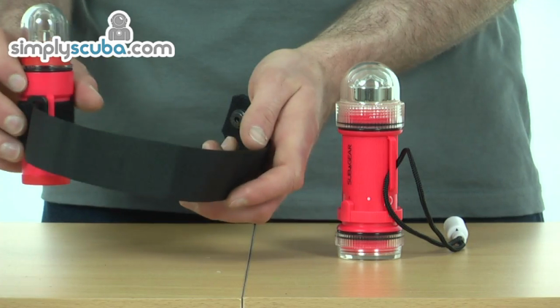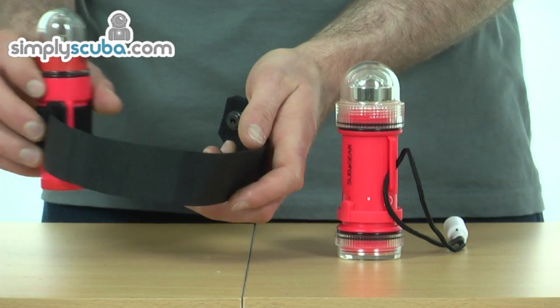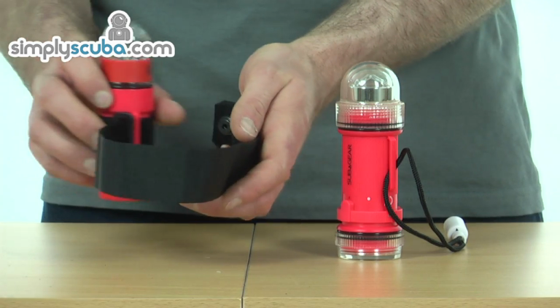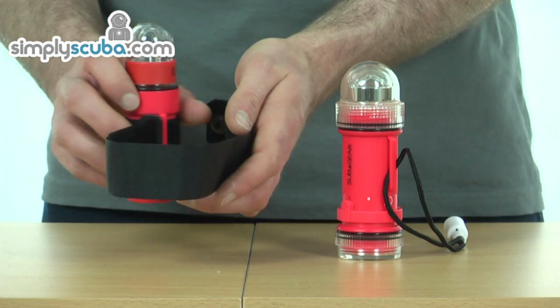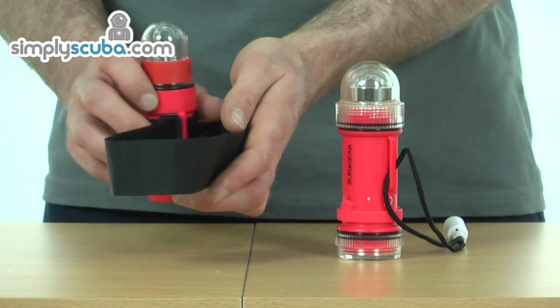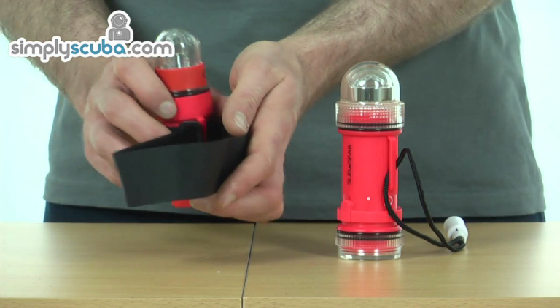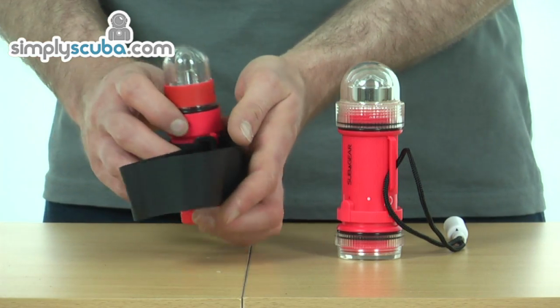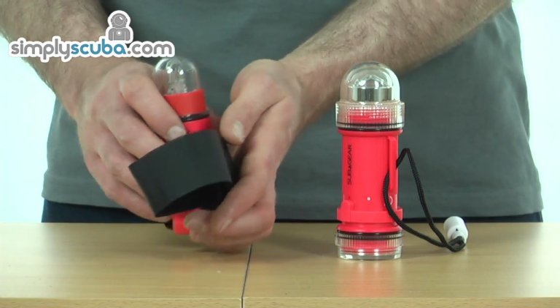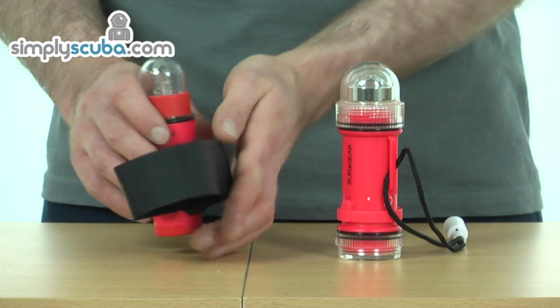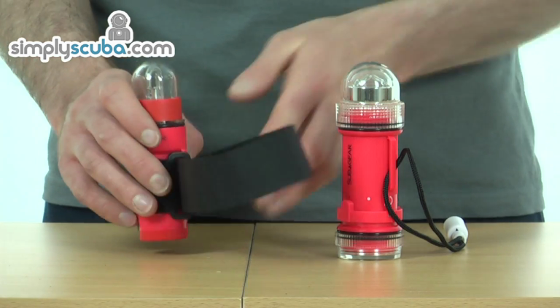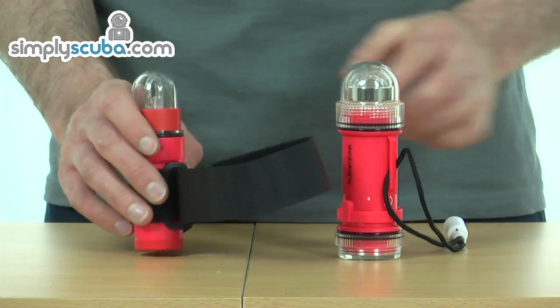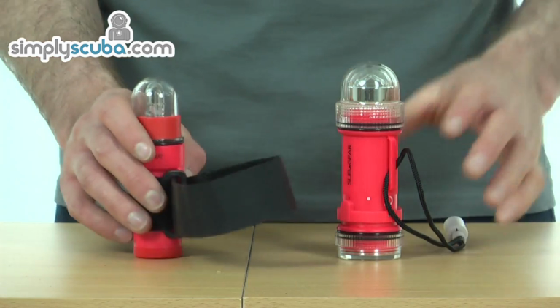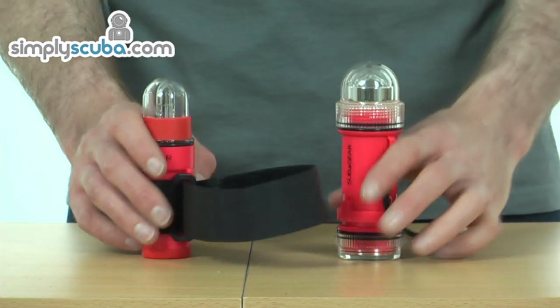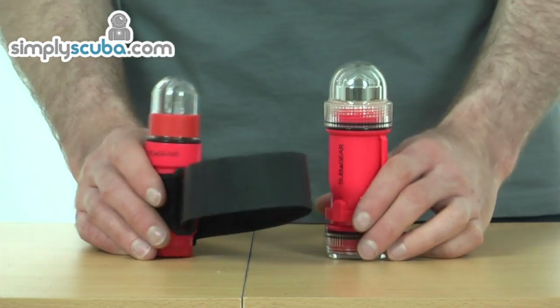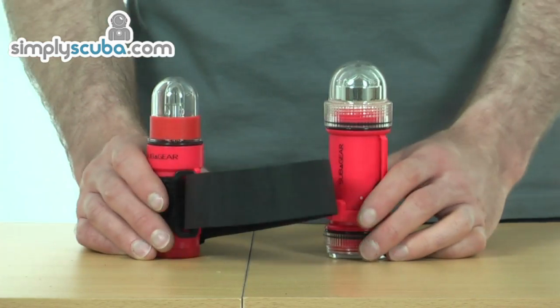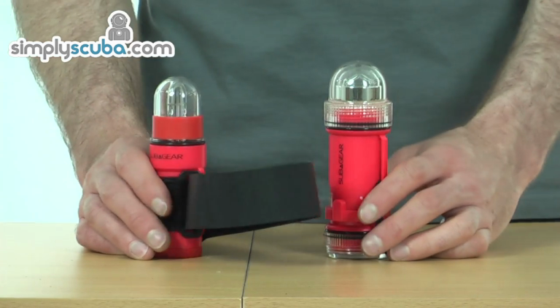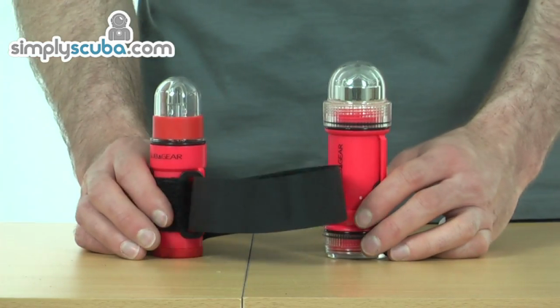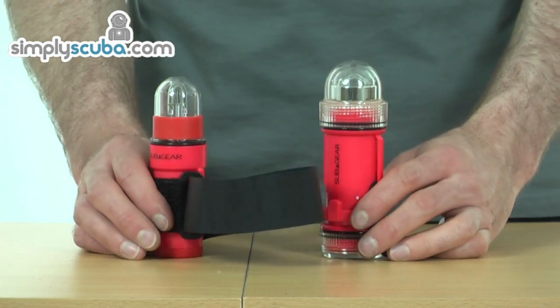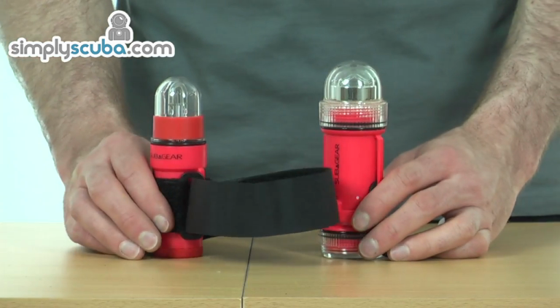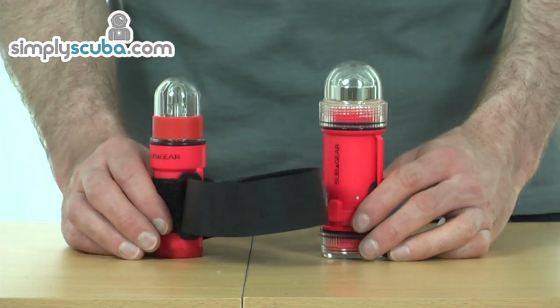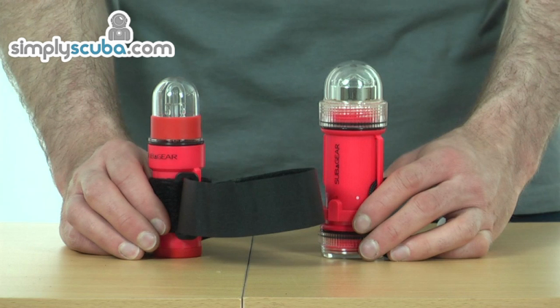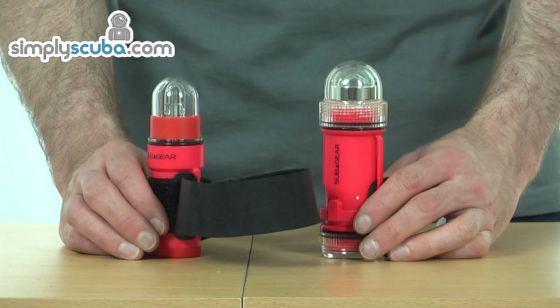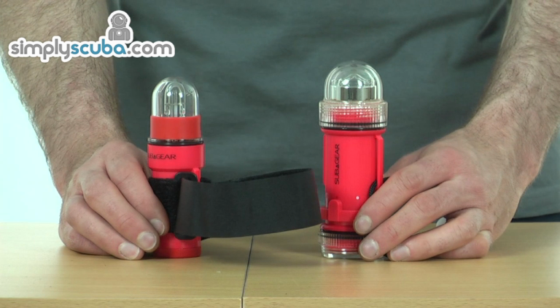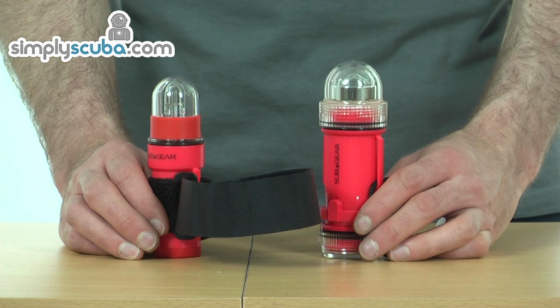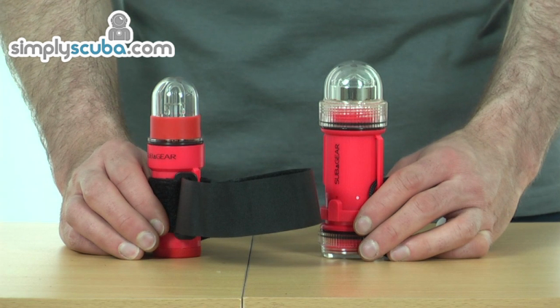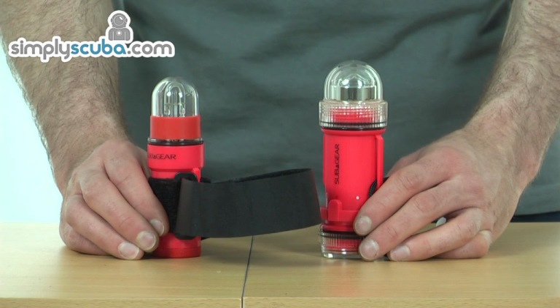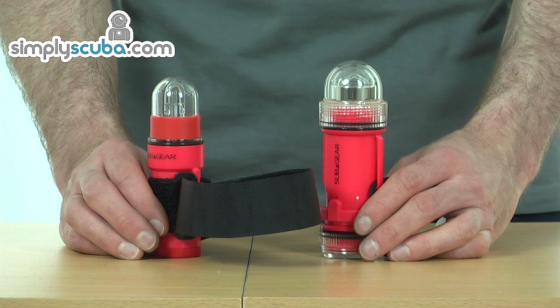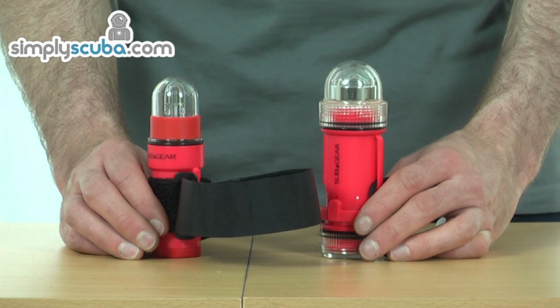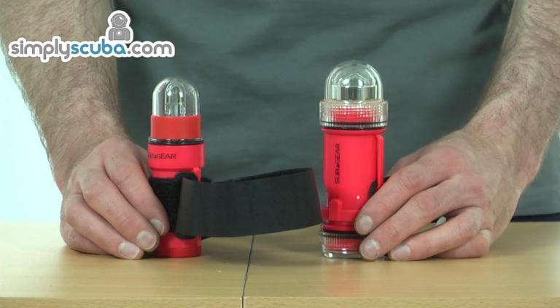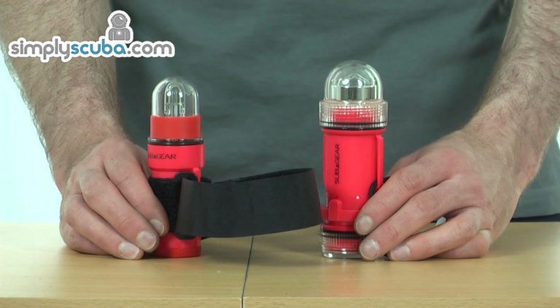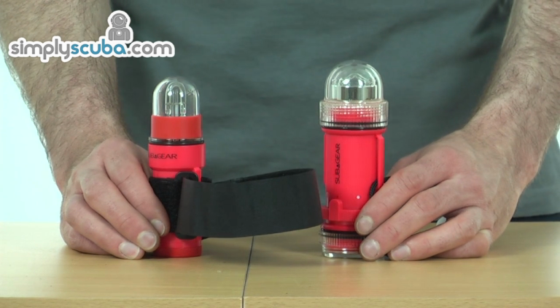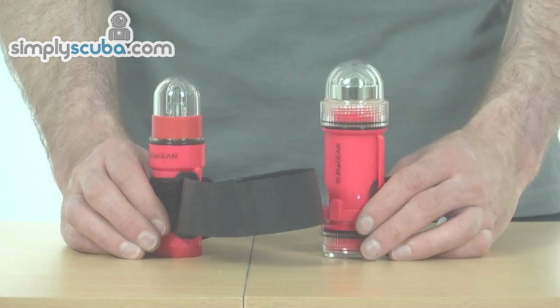Very simple. So overall, really good value for money. That's the sub-gear signal strobes.